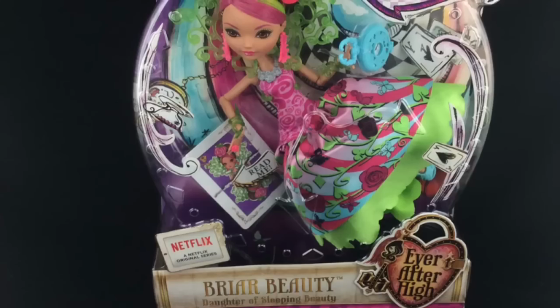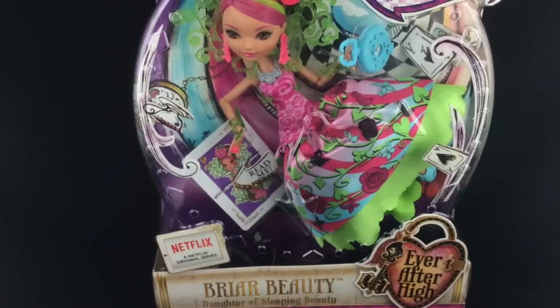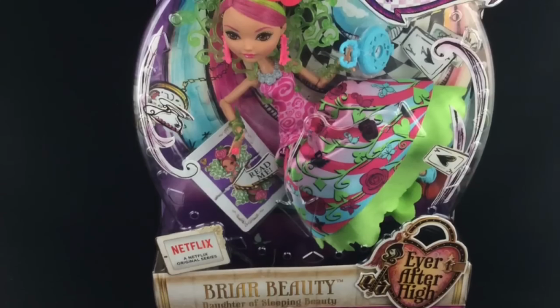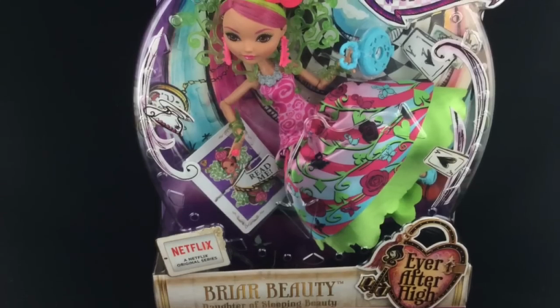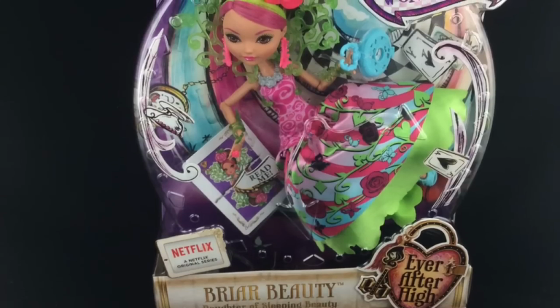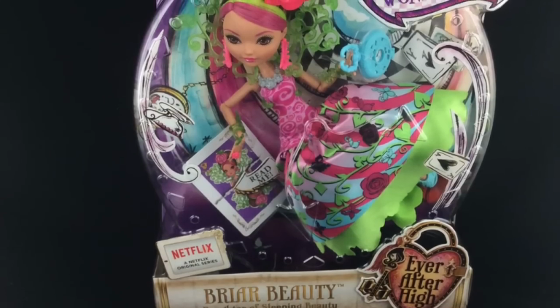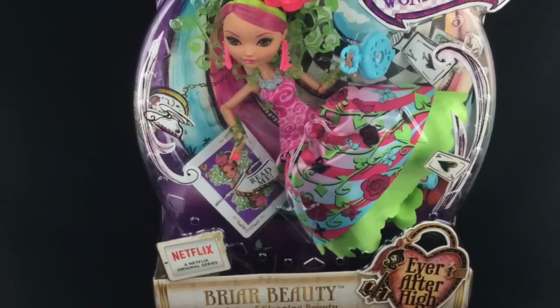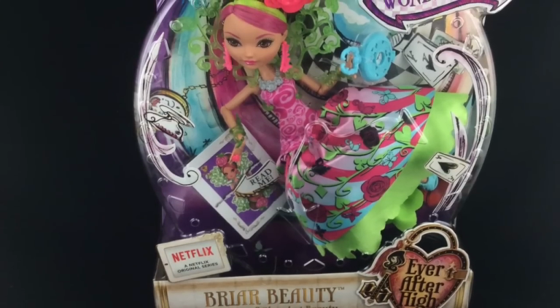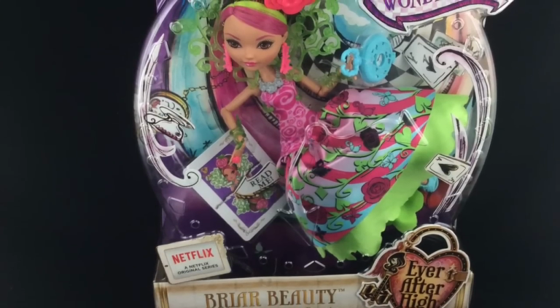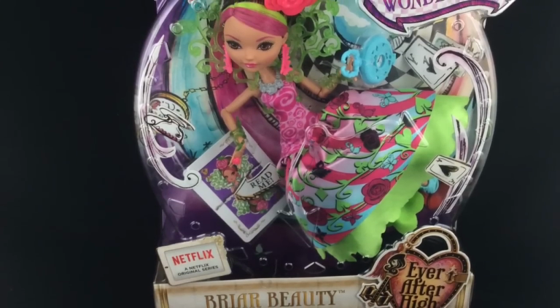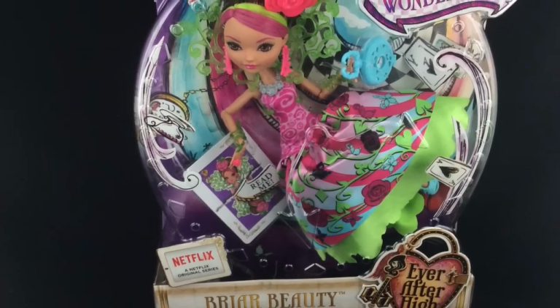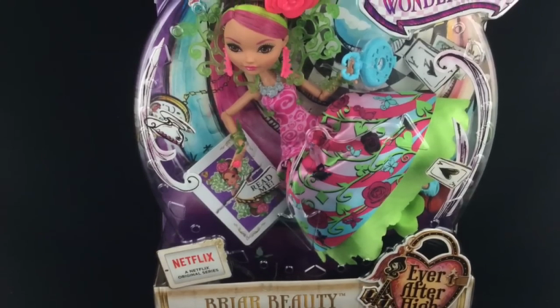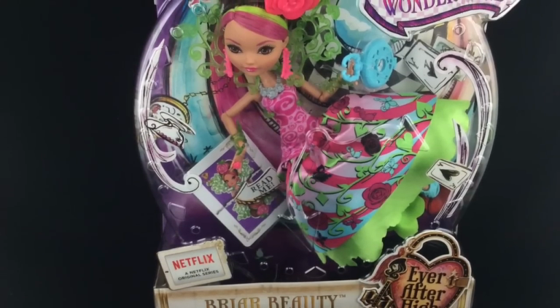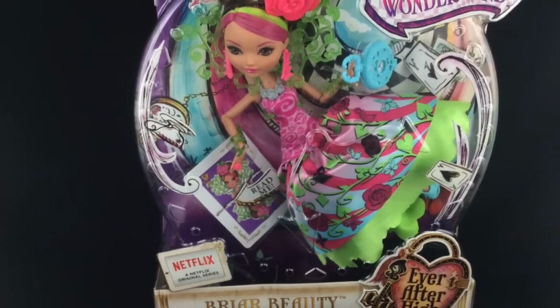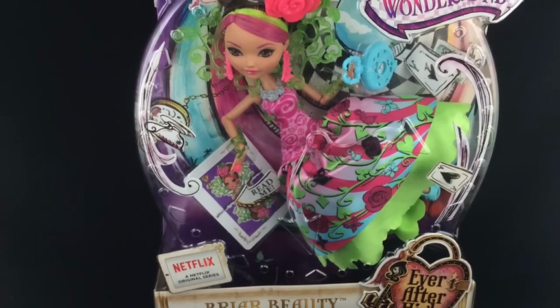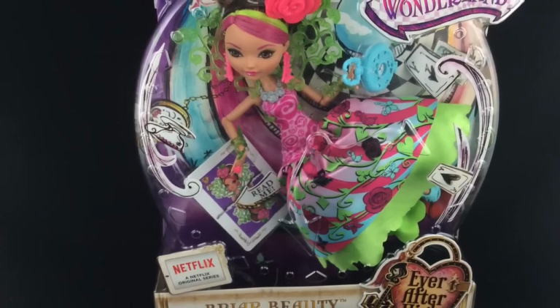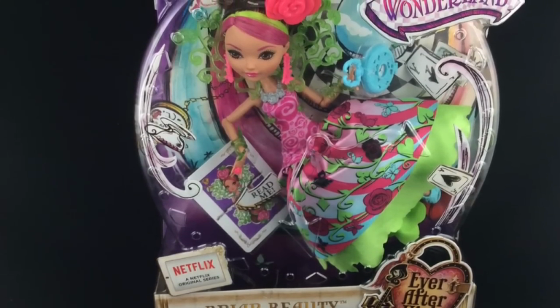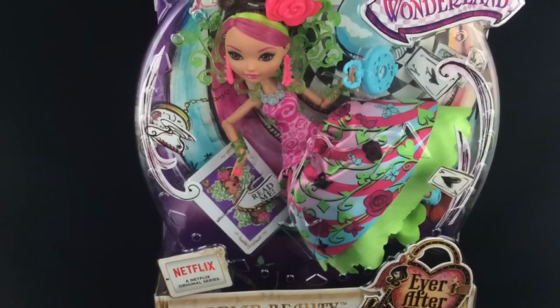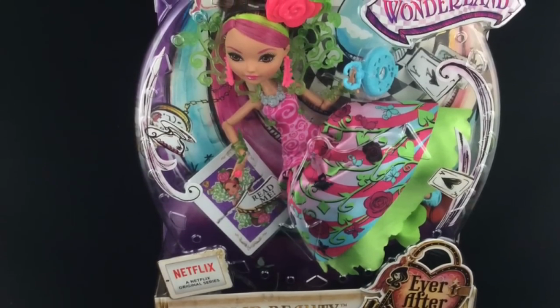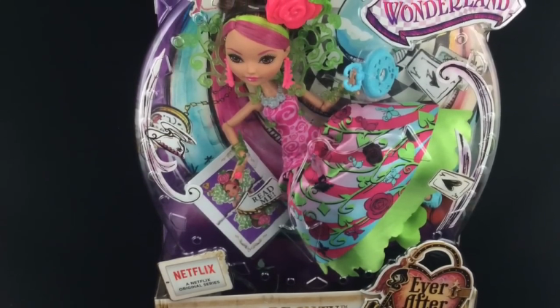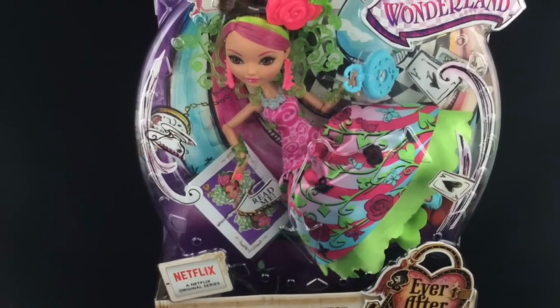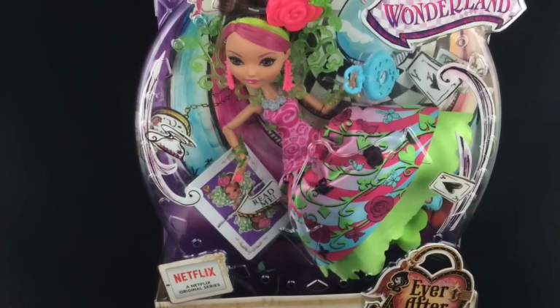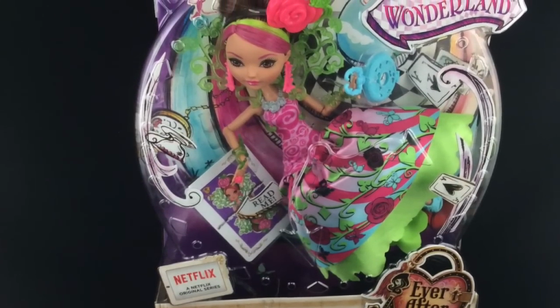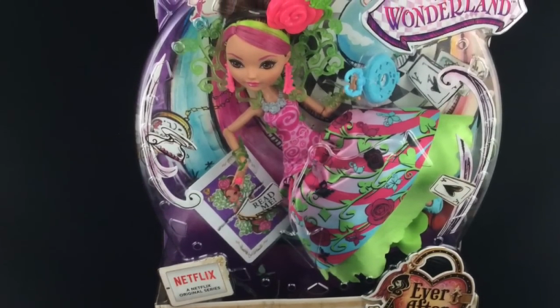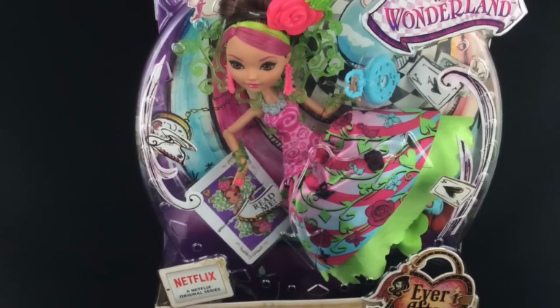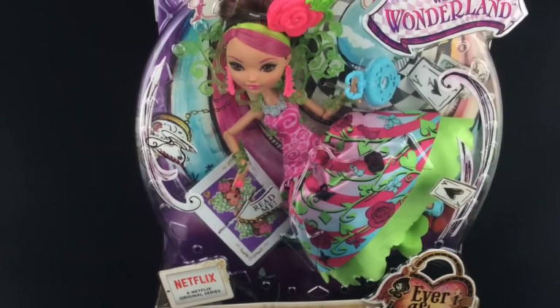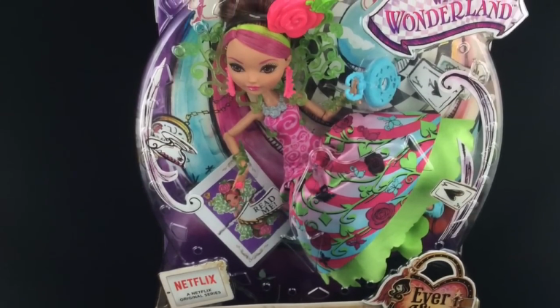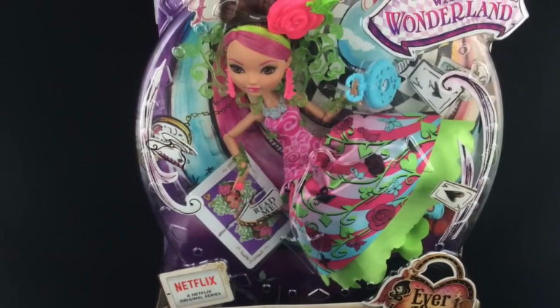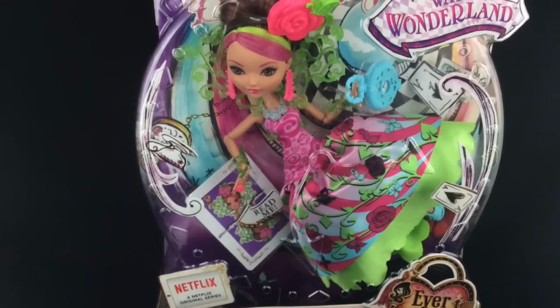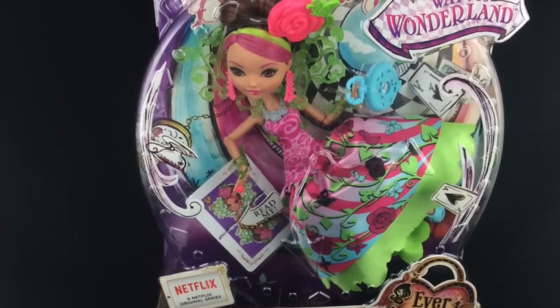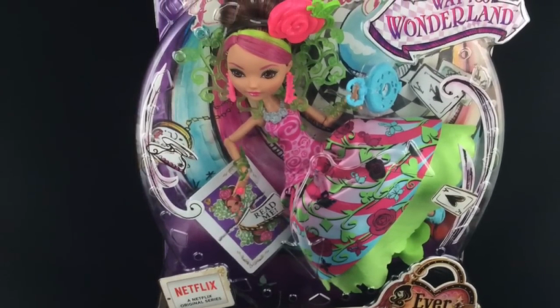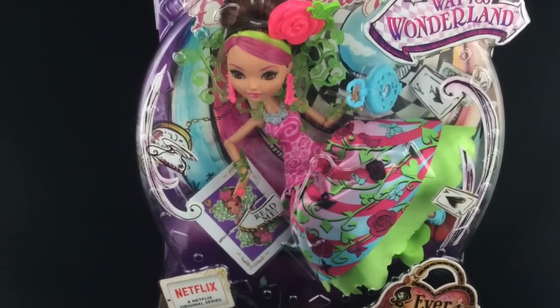Hey guys, today I'm doing a review on Way to Wonderland Briar. I got her at Kmart for $39.